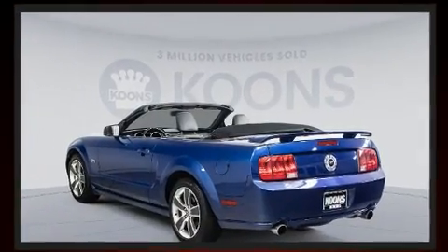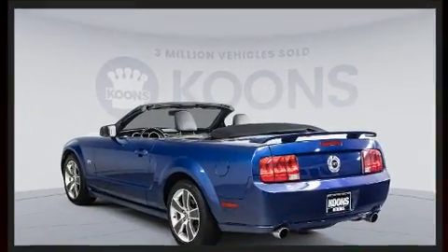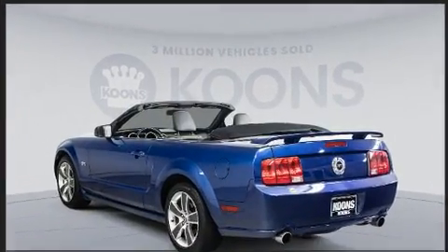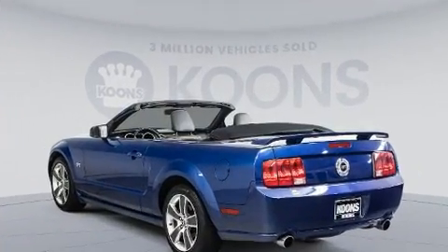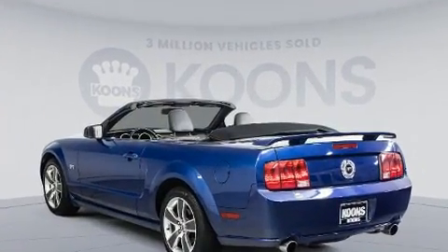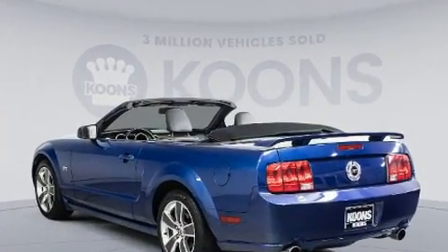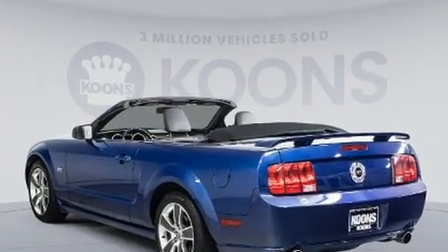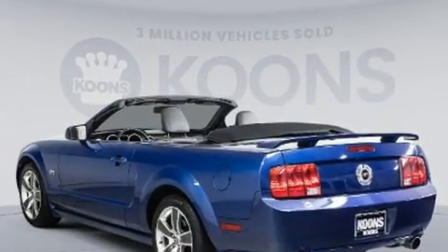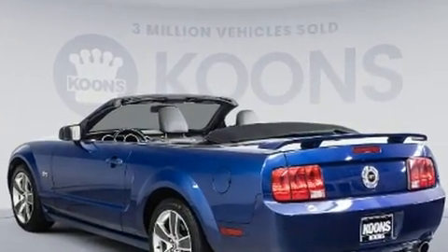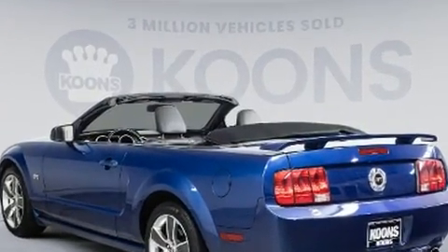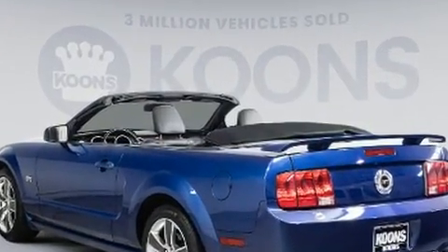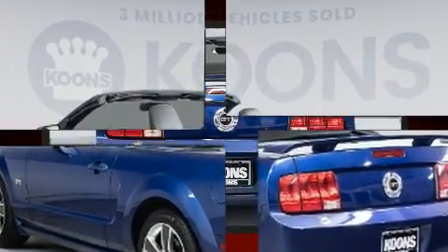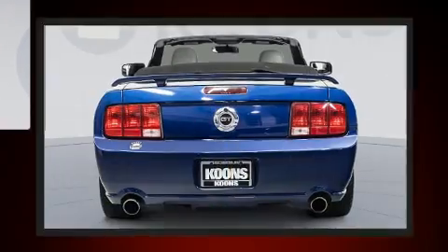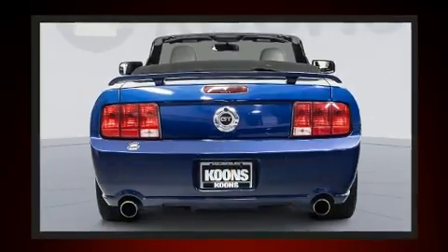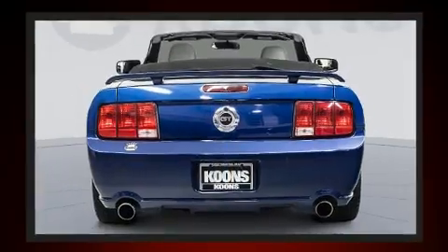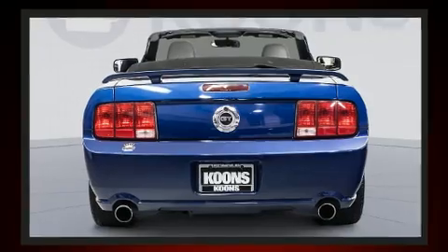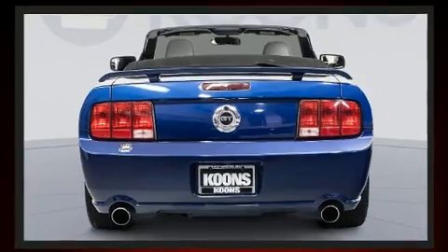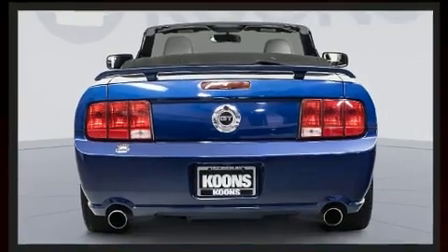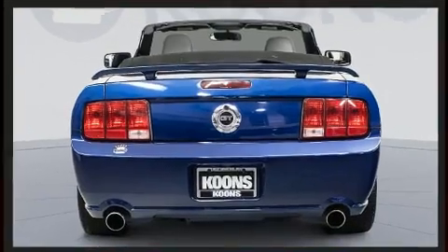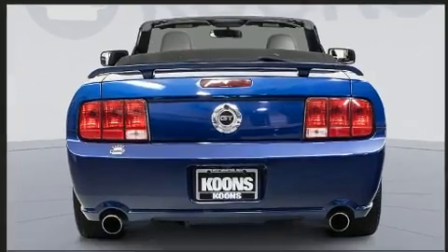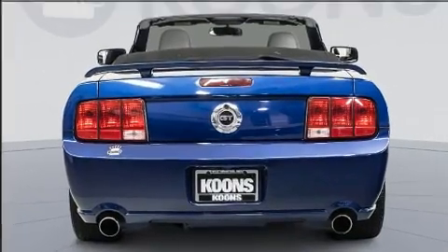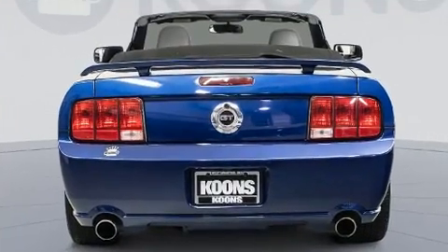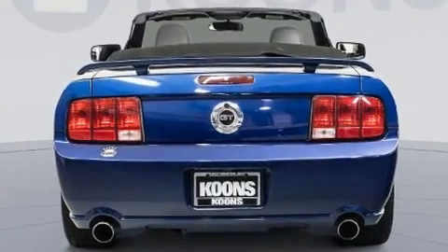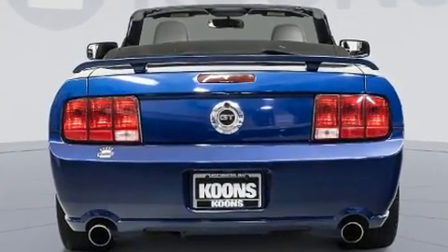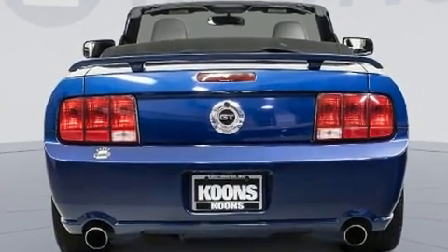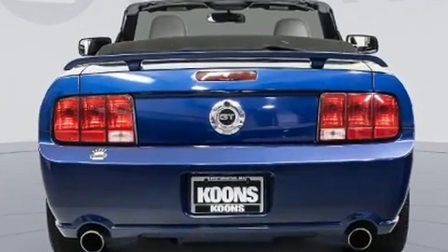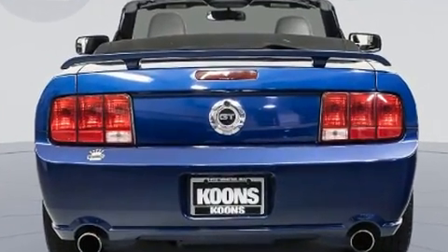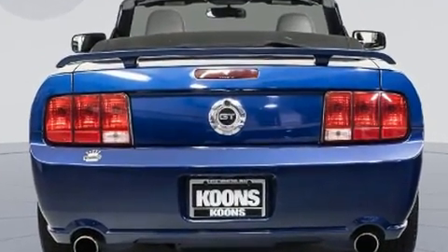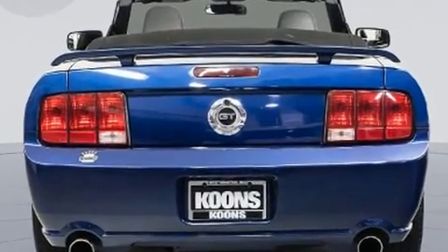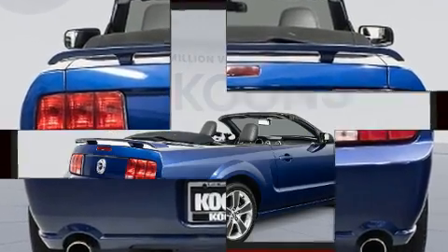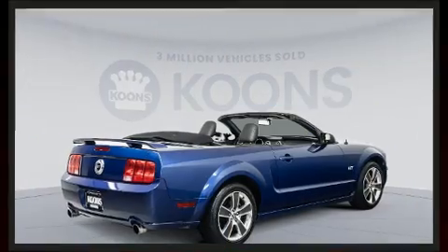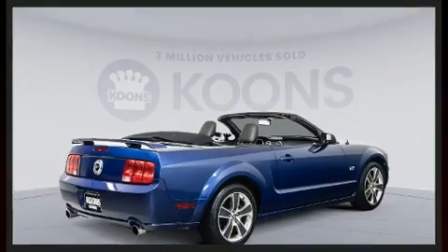Under the hood, you'll find an eight-cylinder engine with more than 300 horsepower, providing a smooth and predictable driving experience.